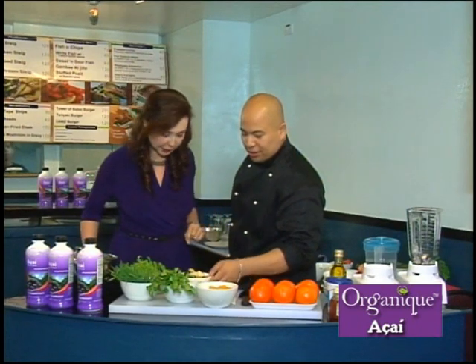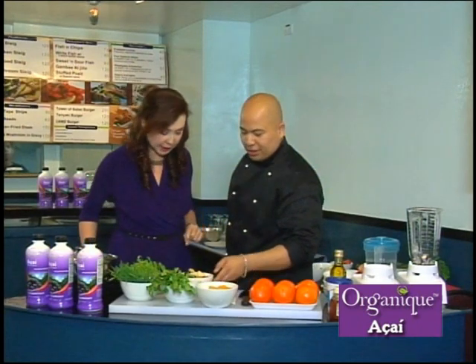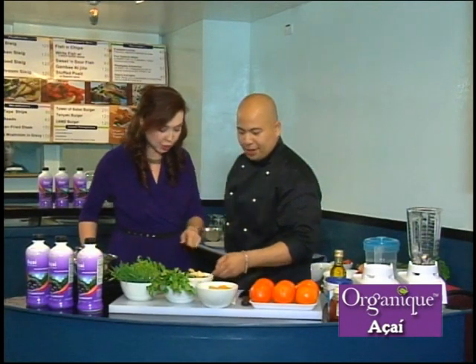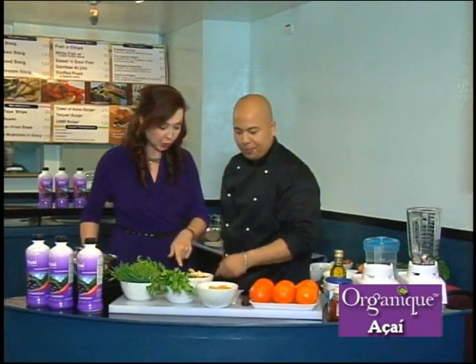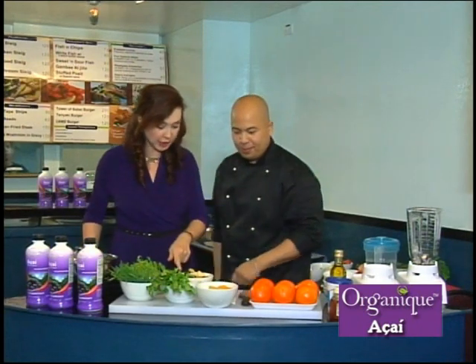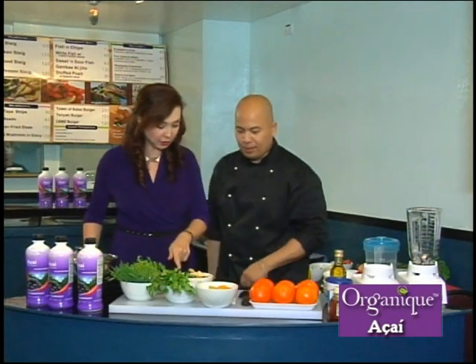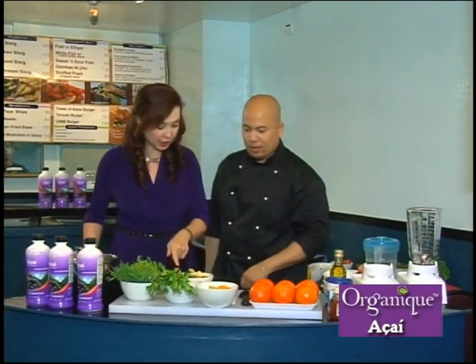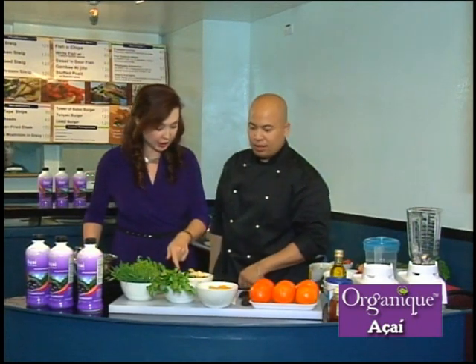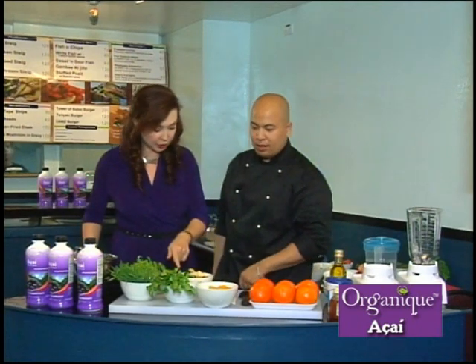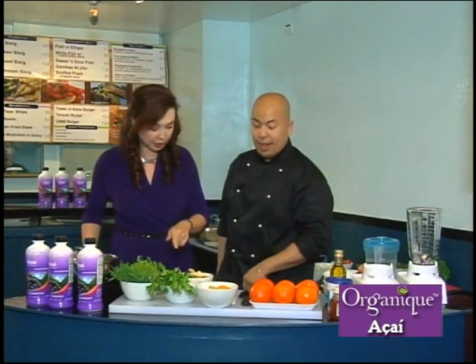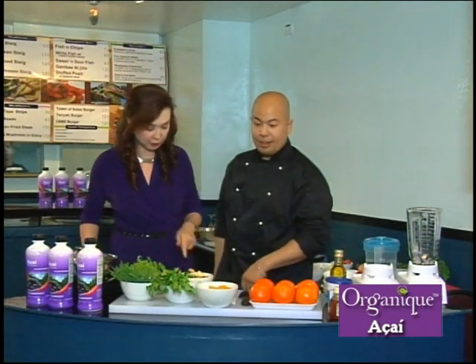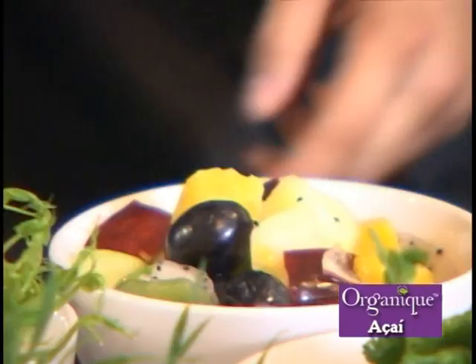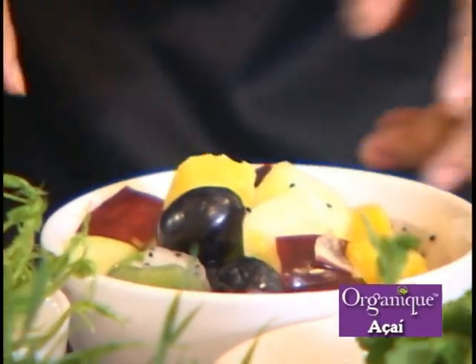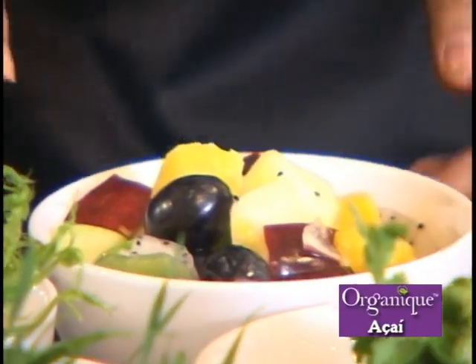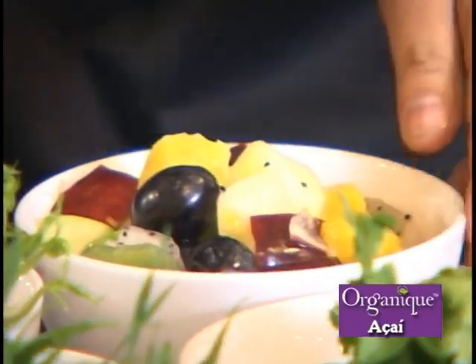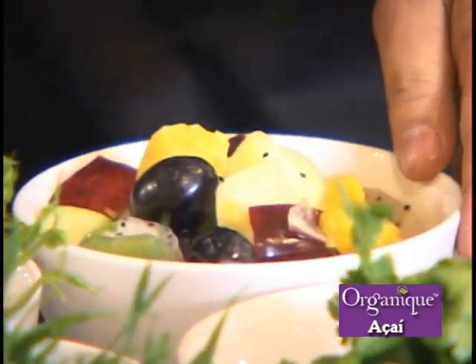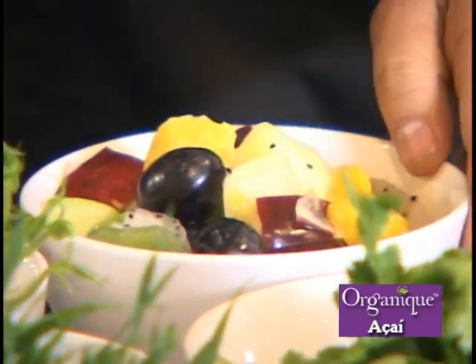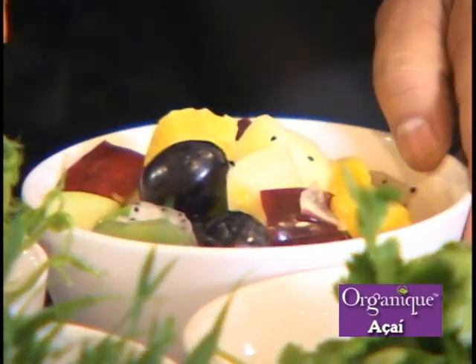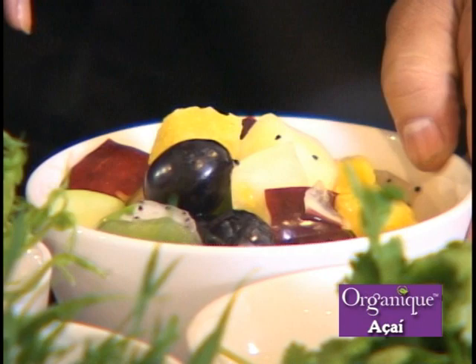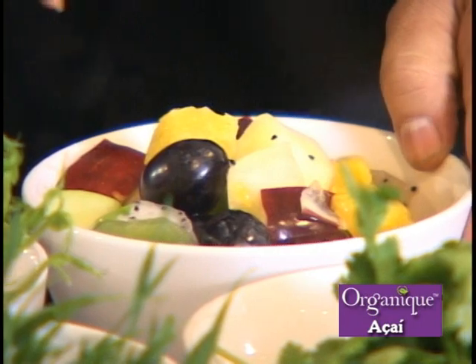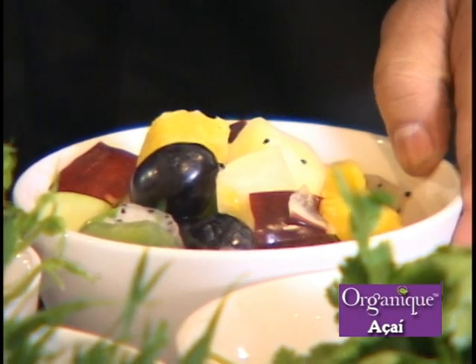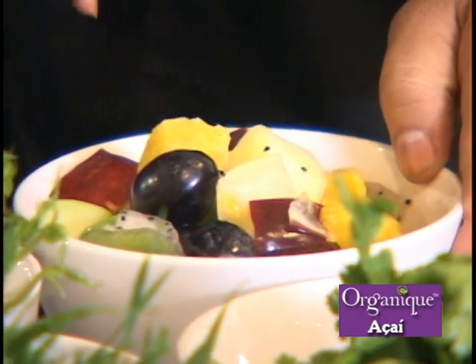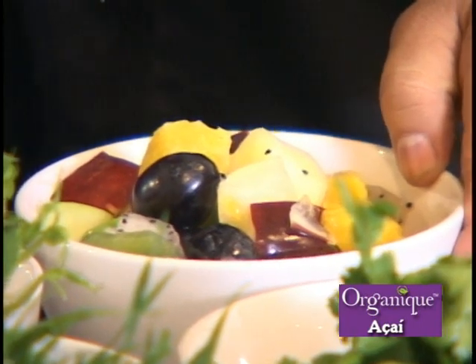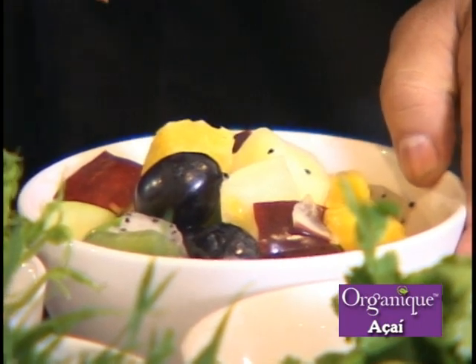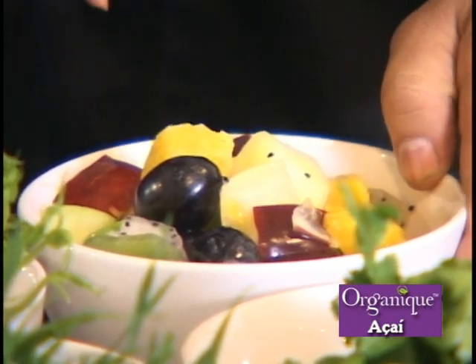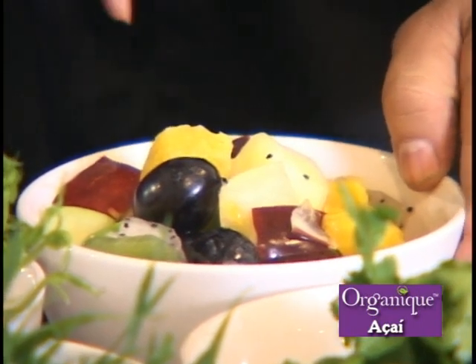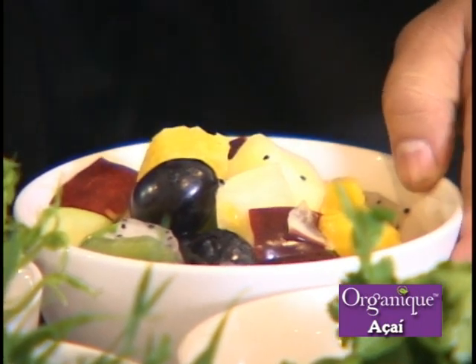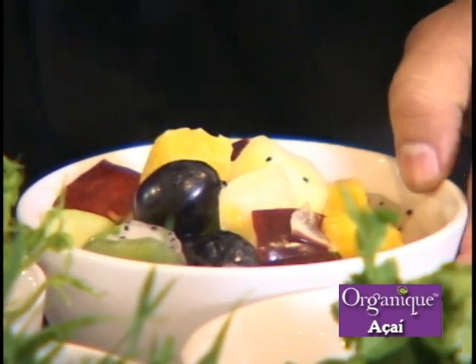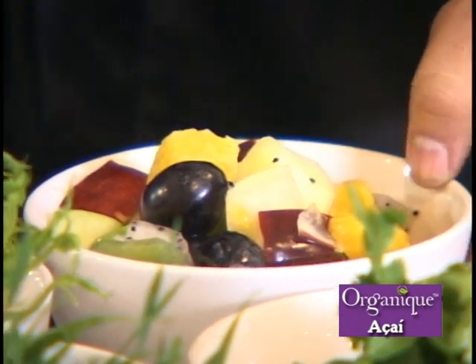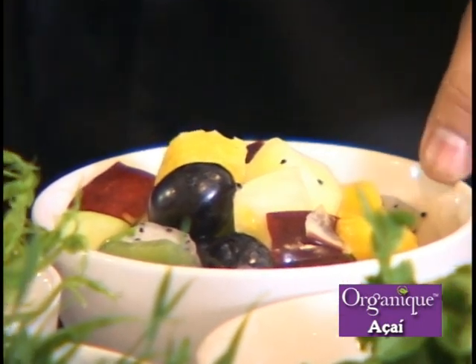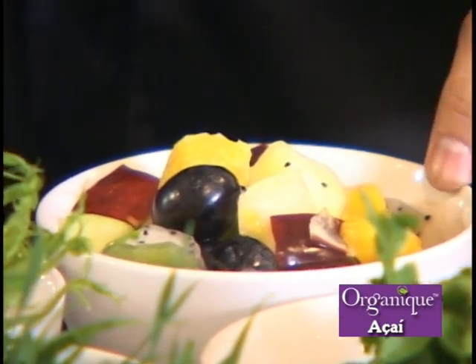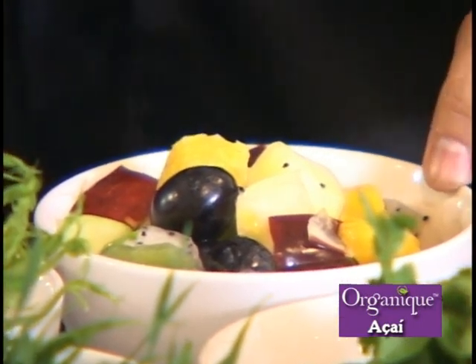That's grown here already, the dragon fruit. I think it's in the Antipolo area, and also in Tagaytay.